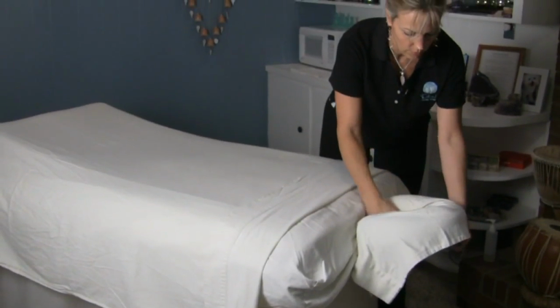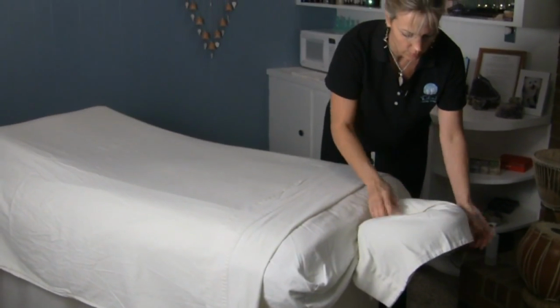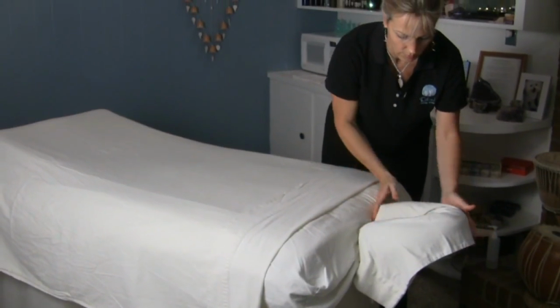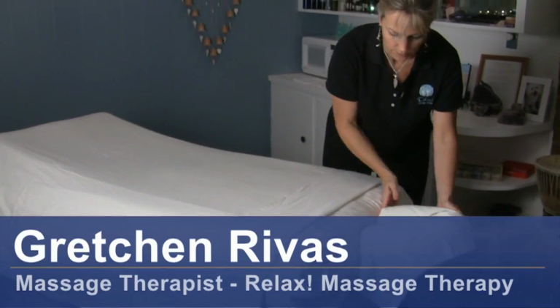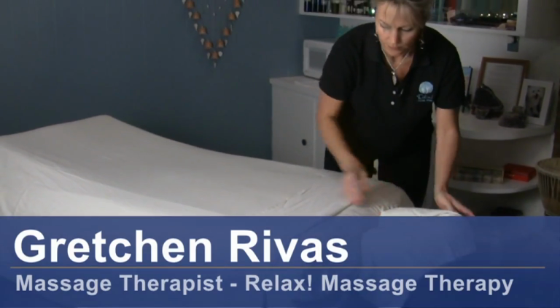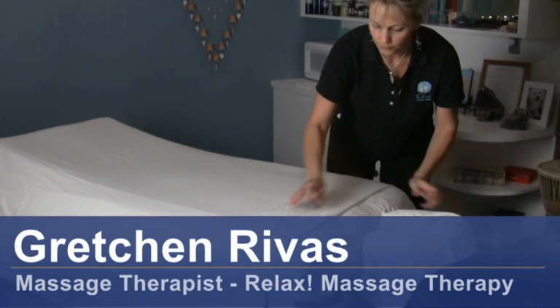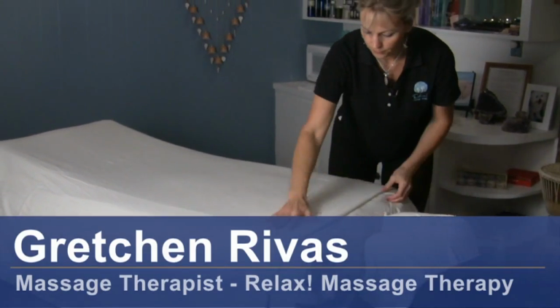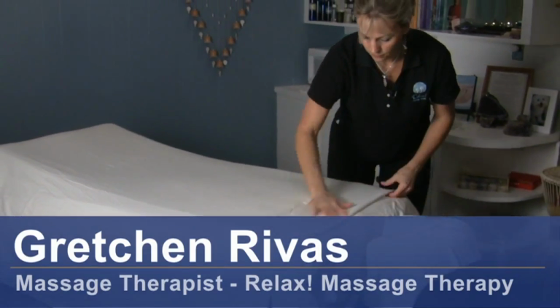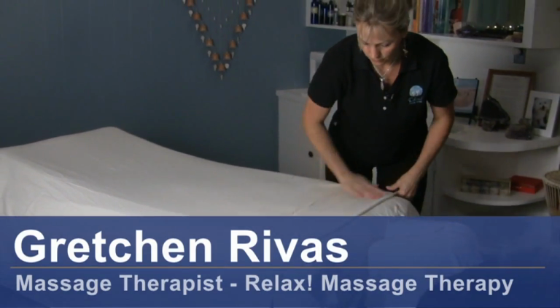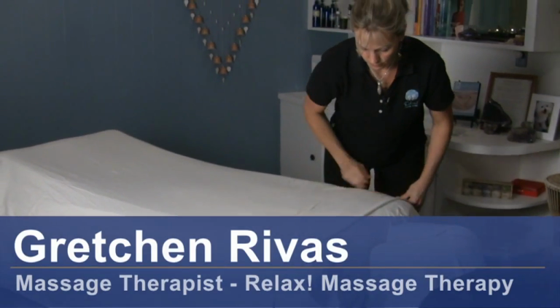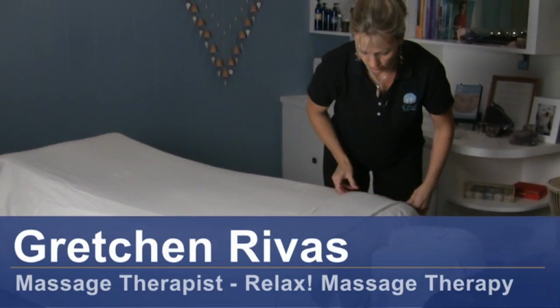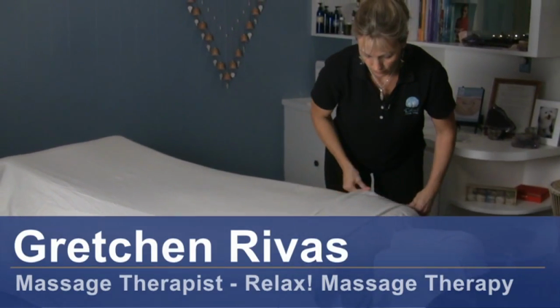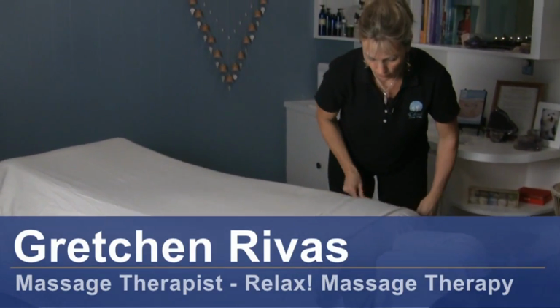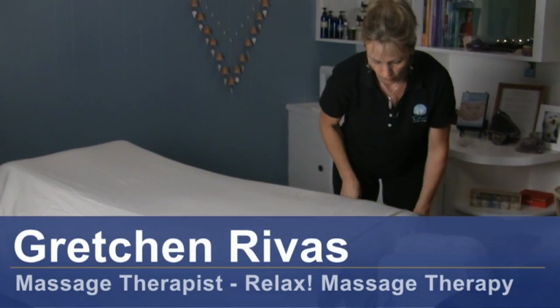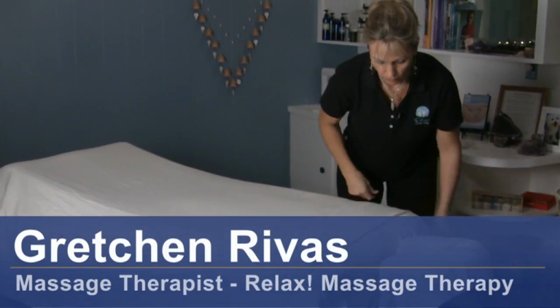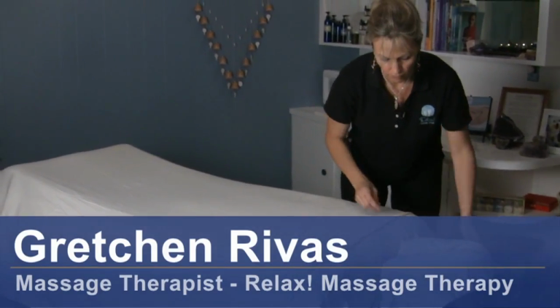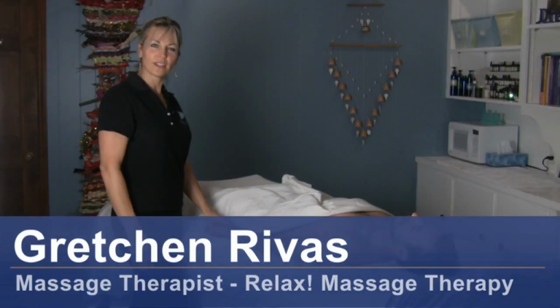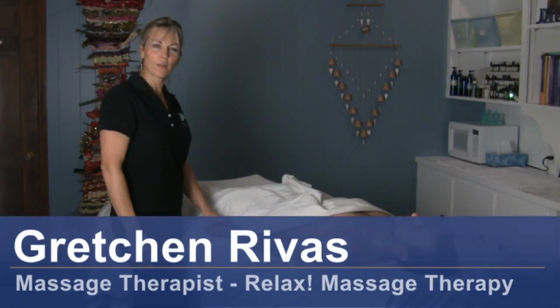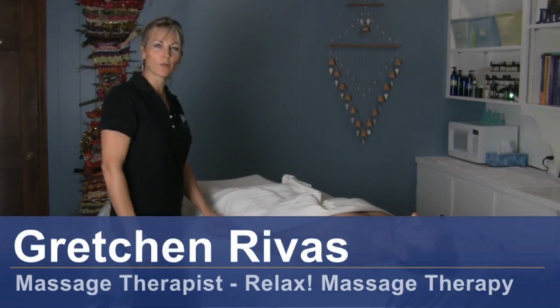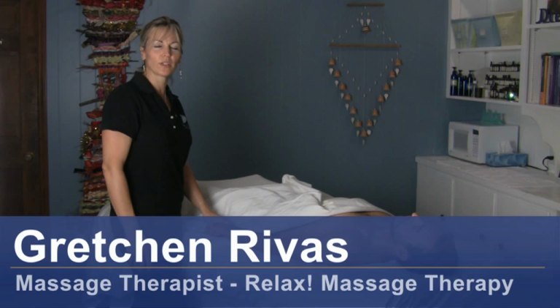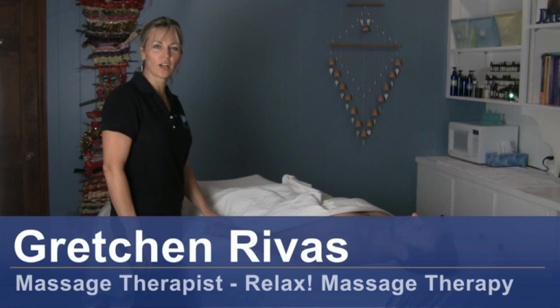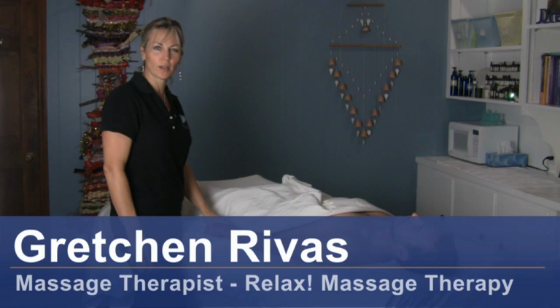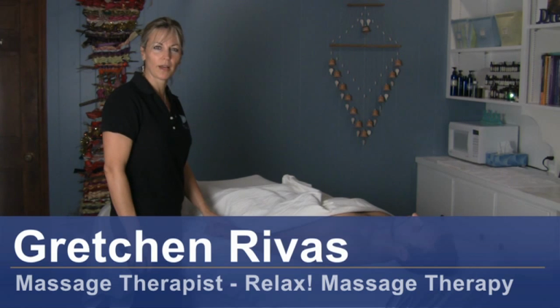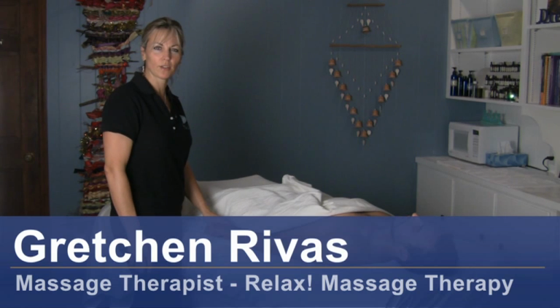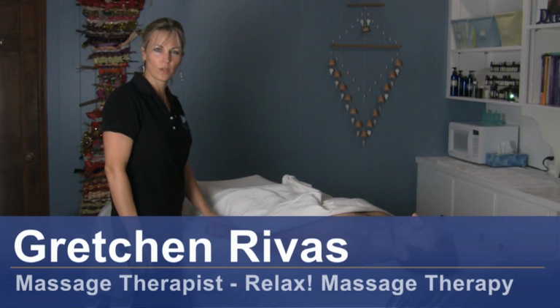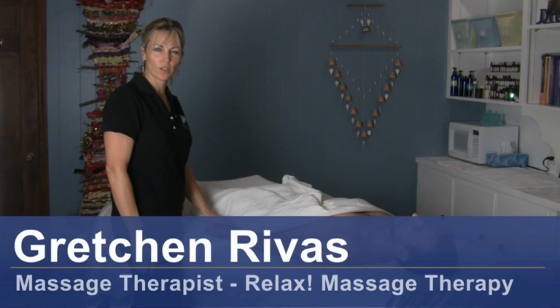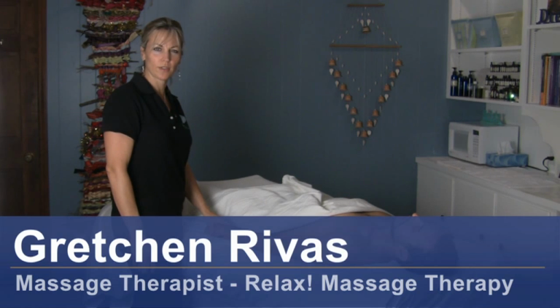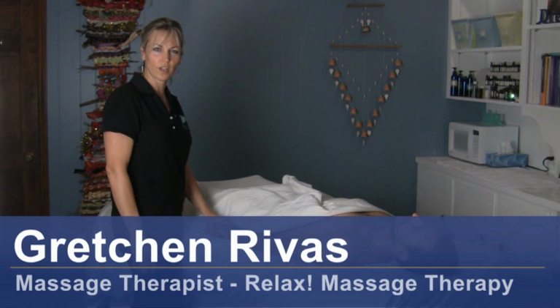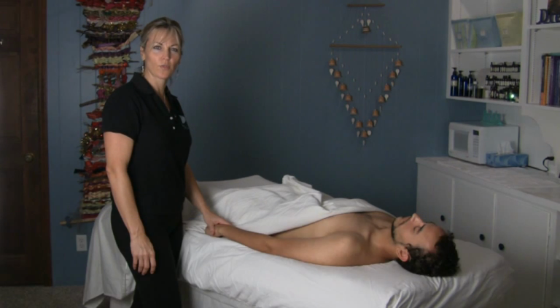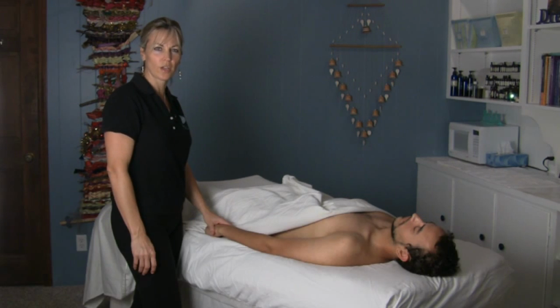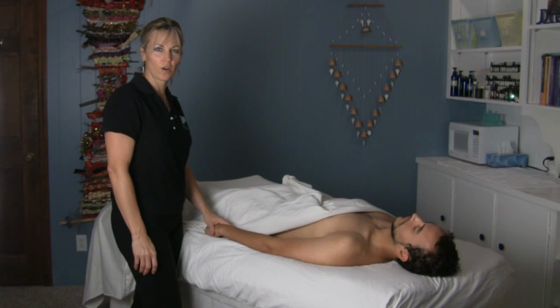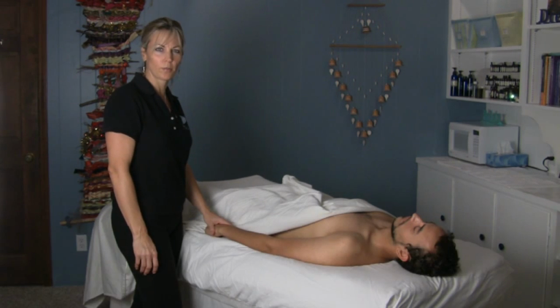Hi, I'm Gretchen Rivas with Relax Massage Therapy, and today we're going to talk about Swedish massage for the arm.